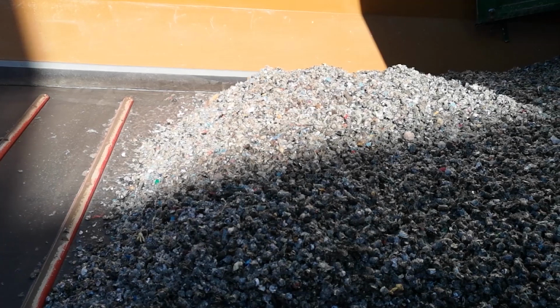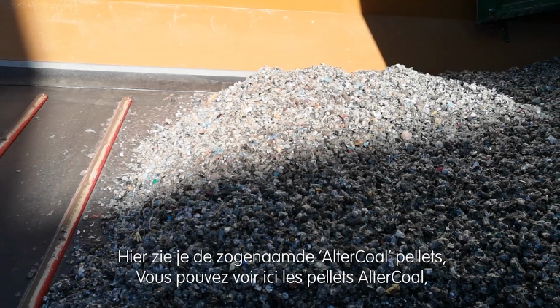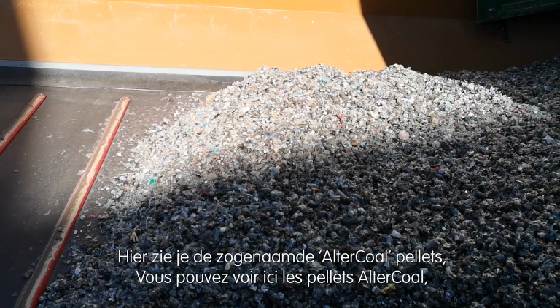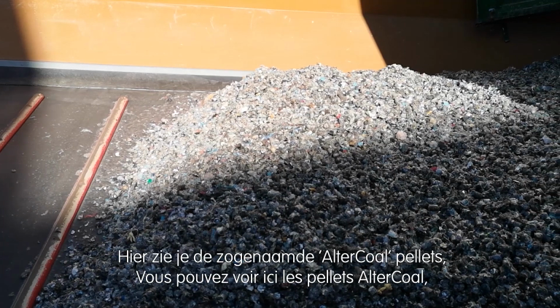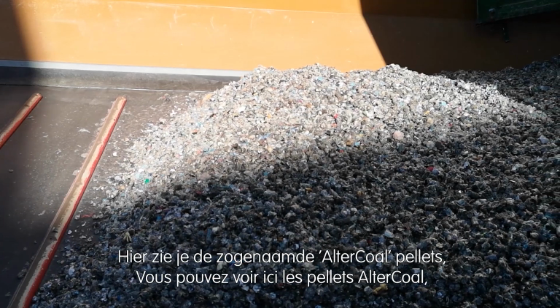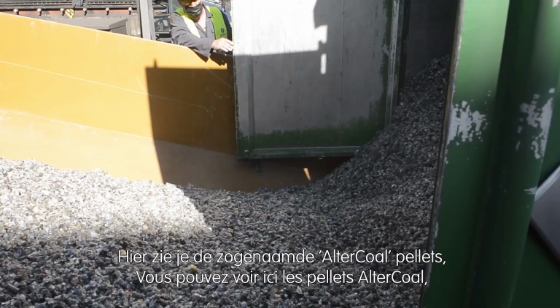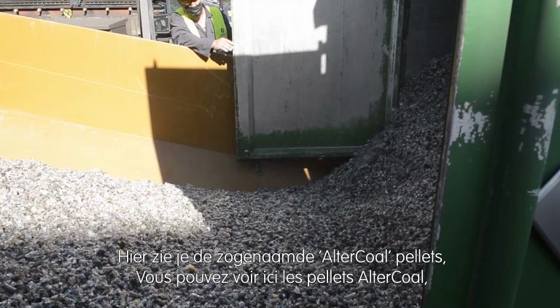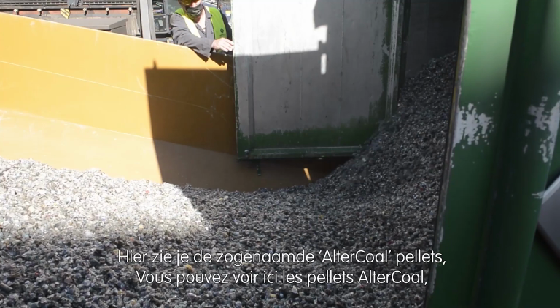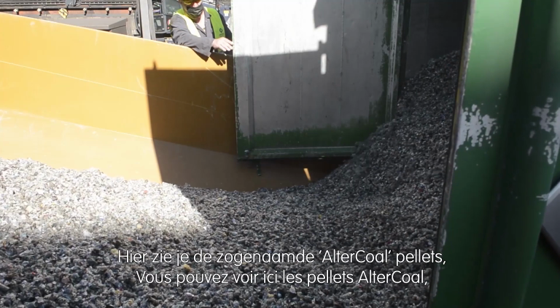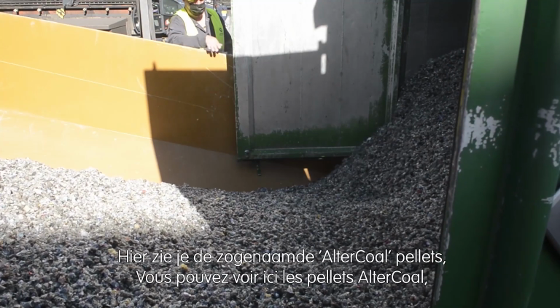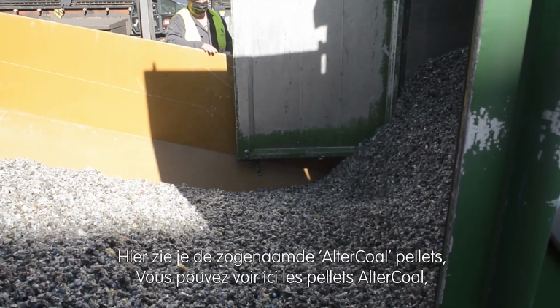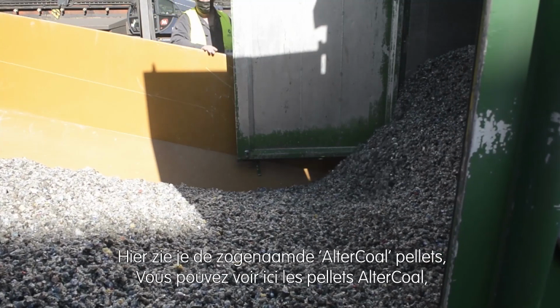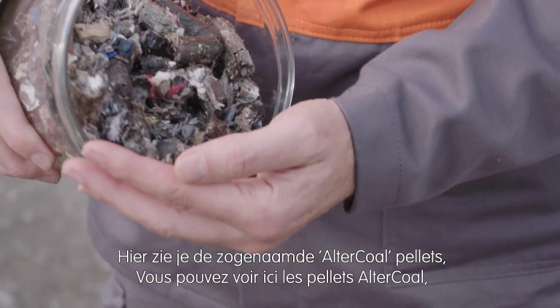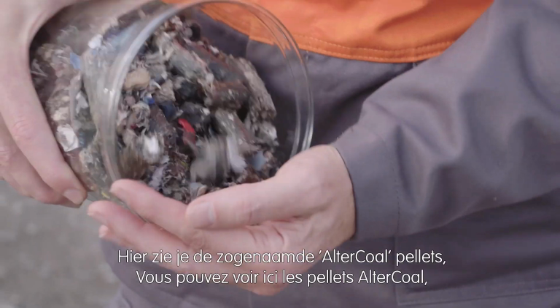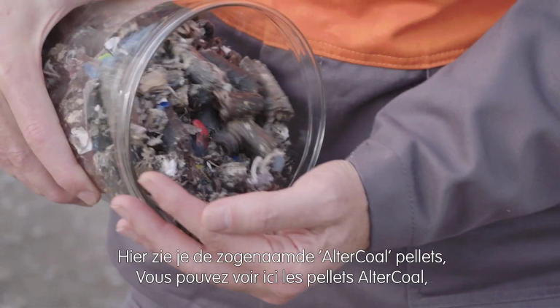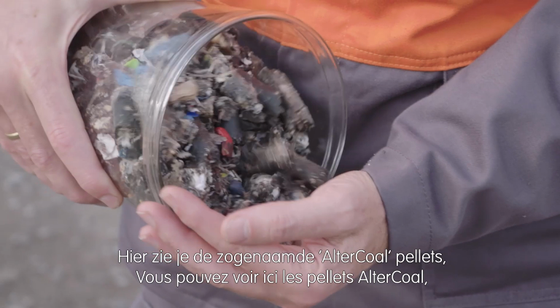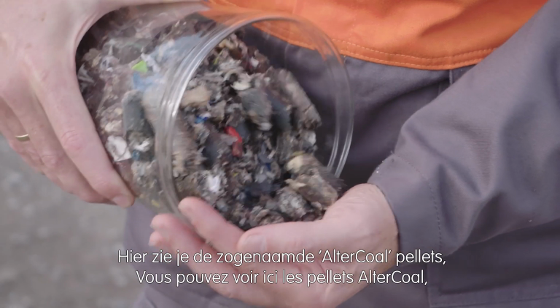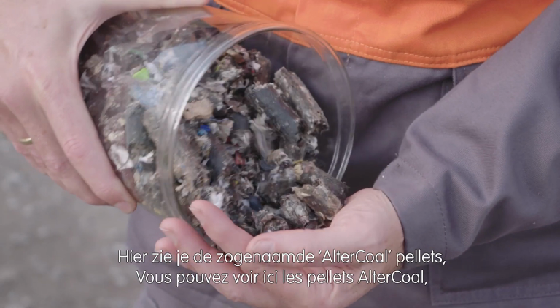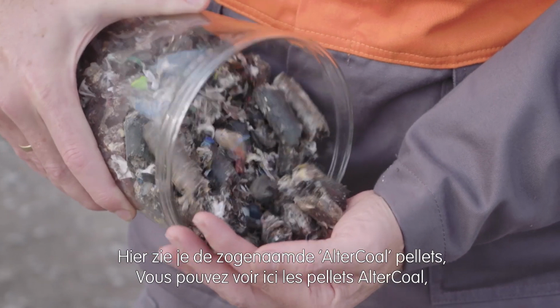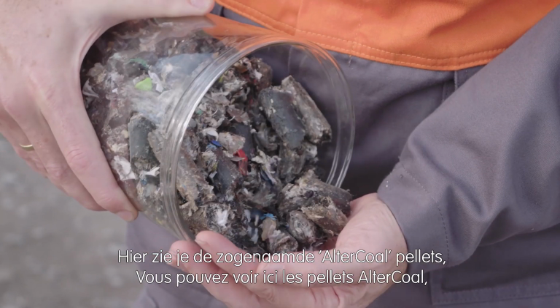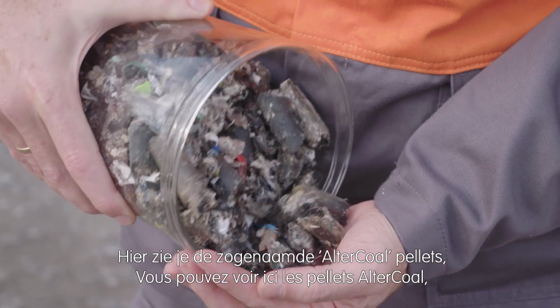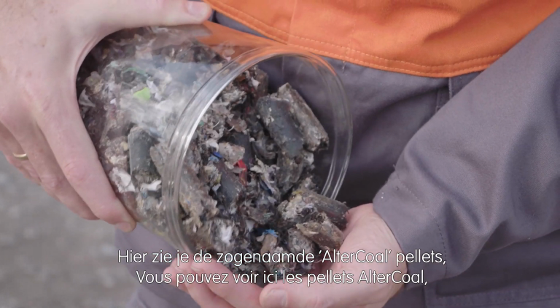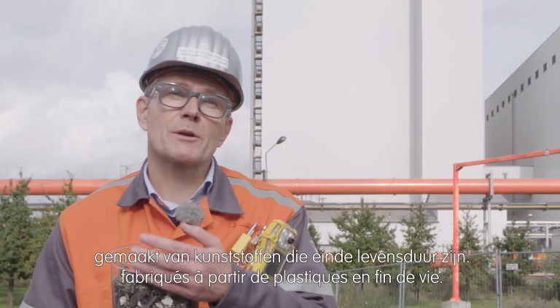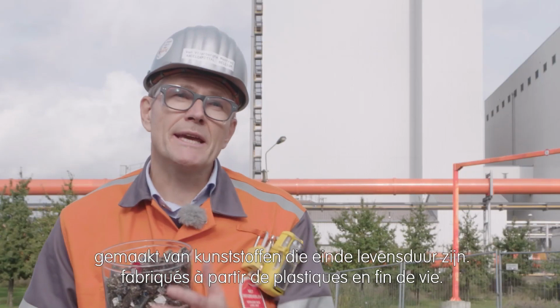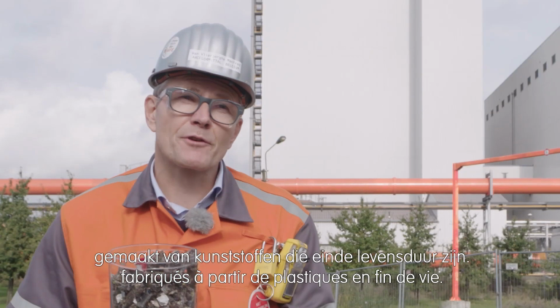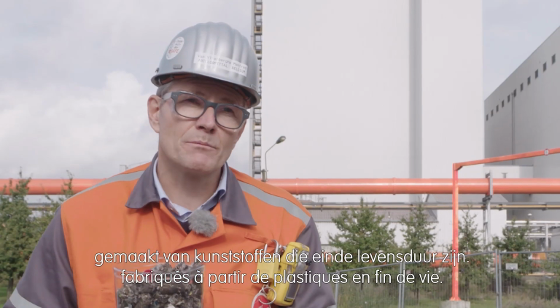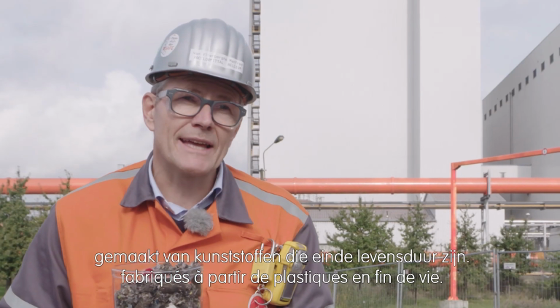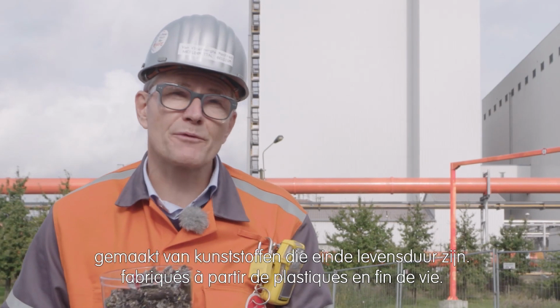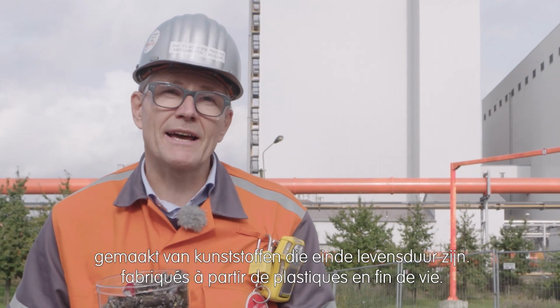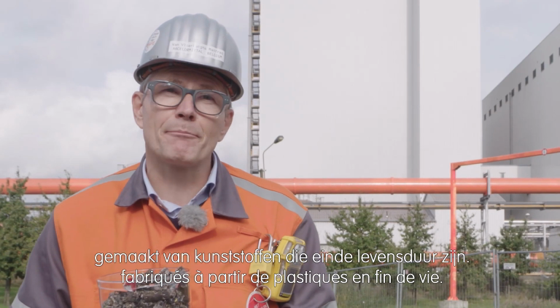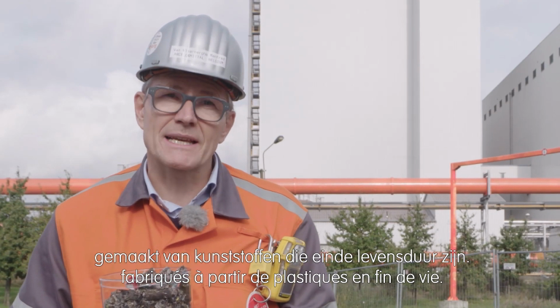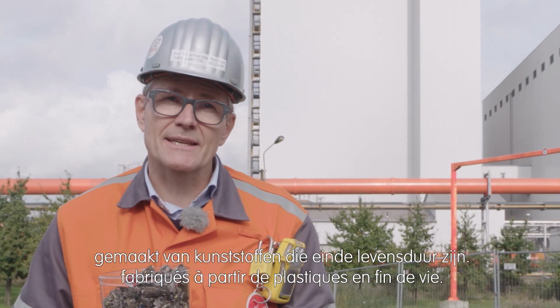Here you see the so-called alter coal pallets. They are made from end-of-life plastics.